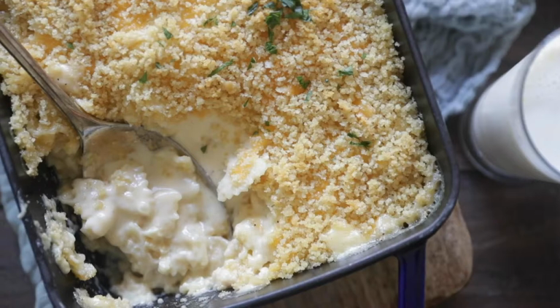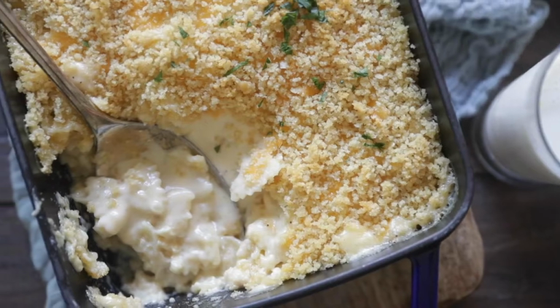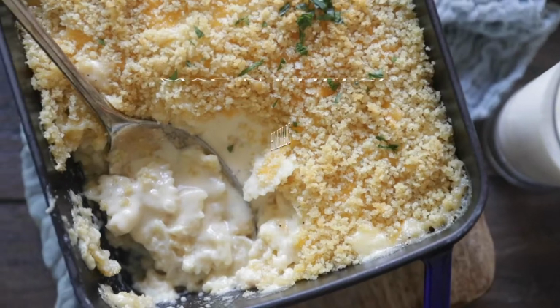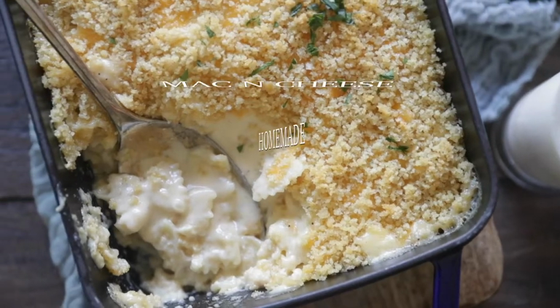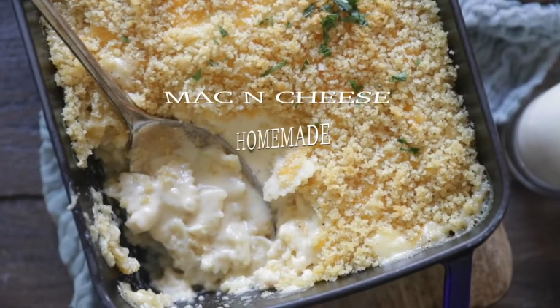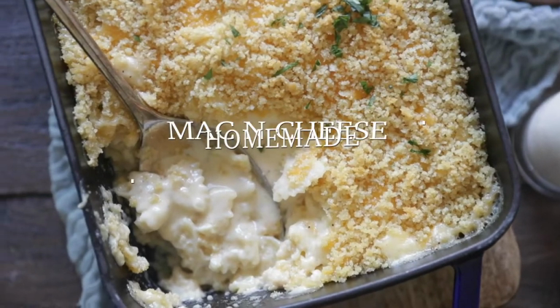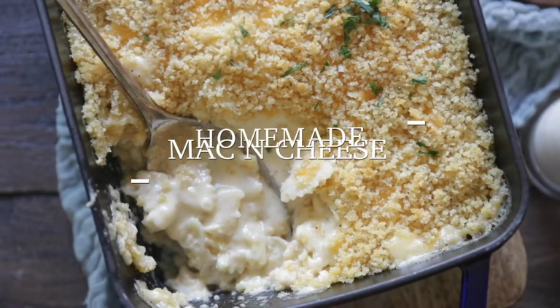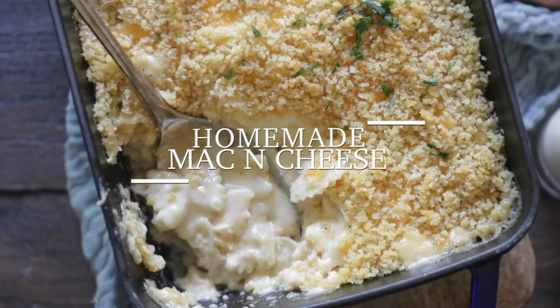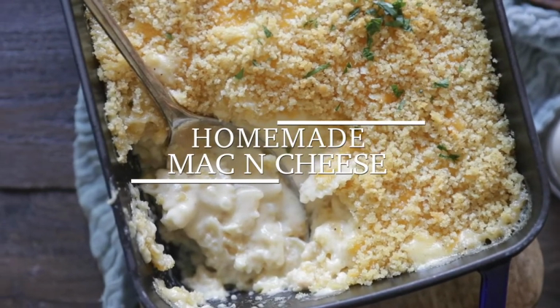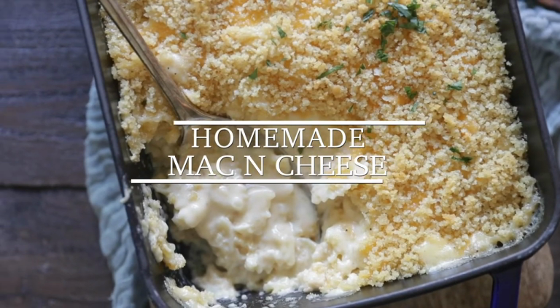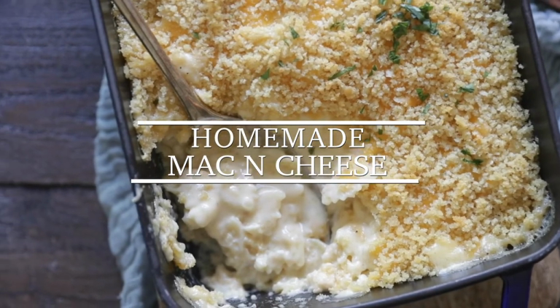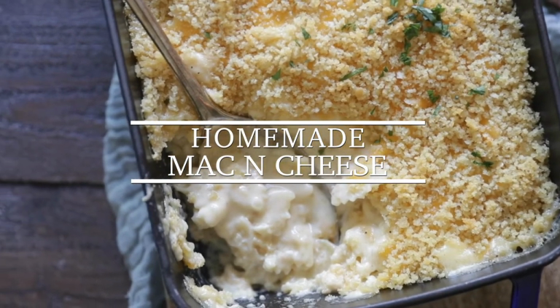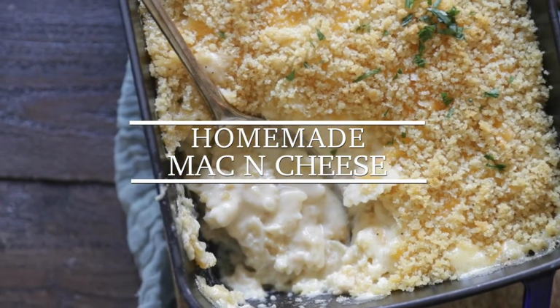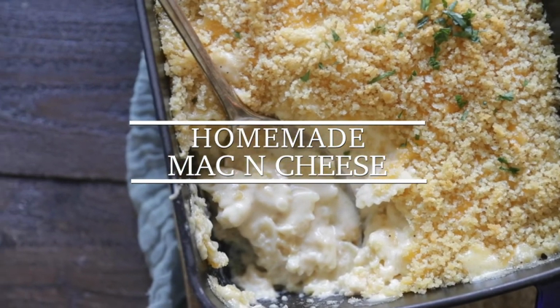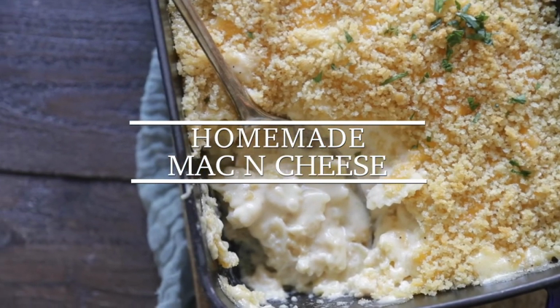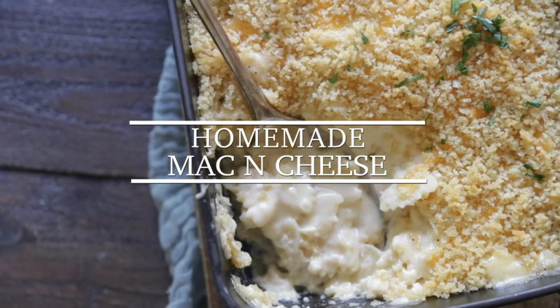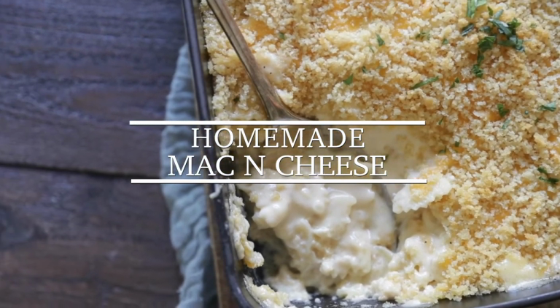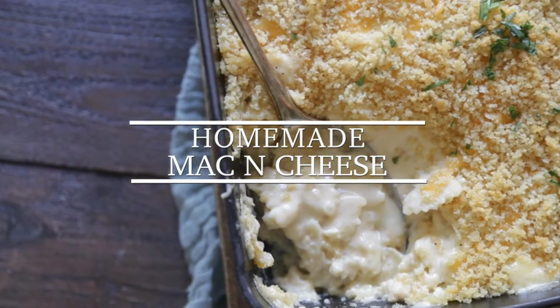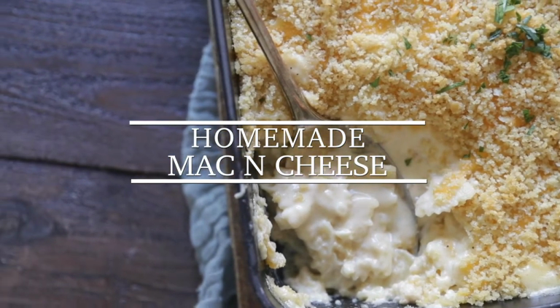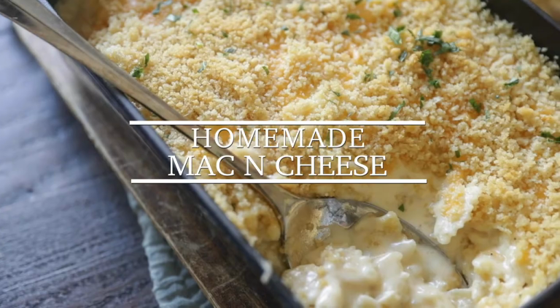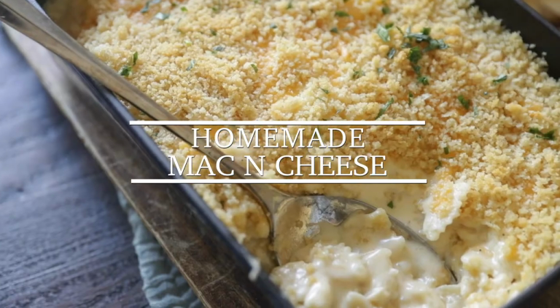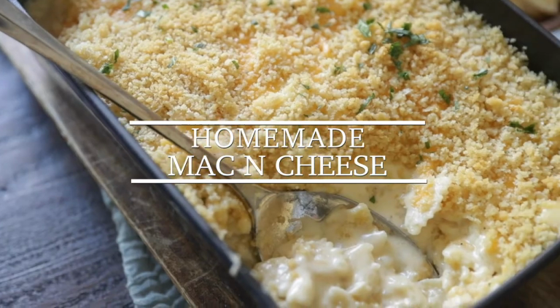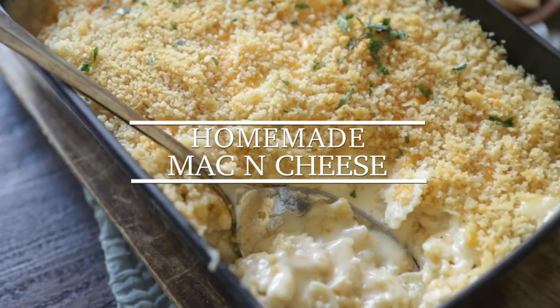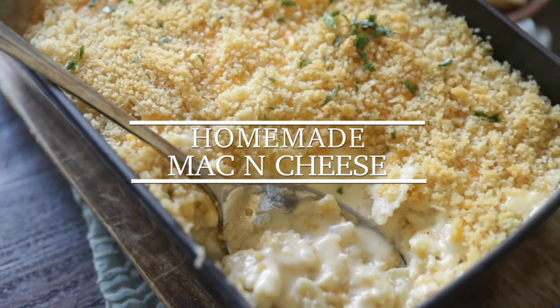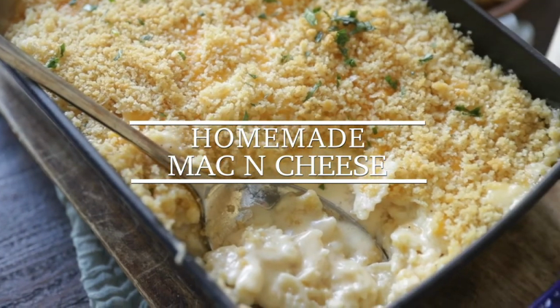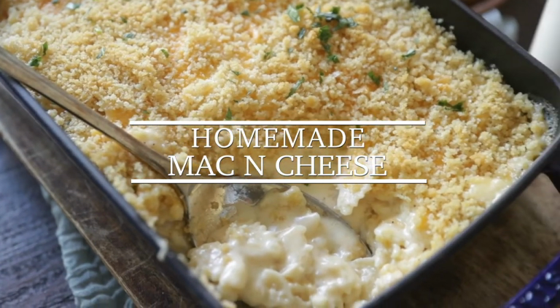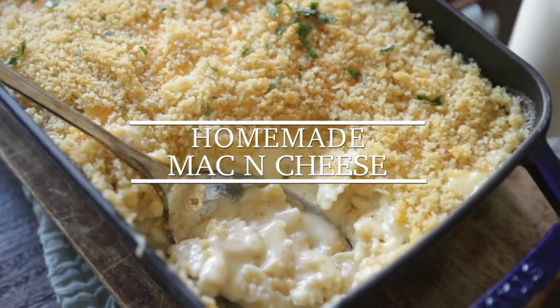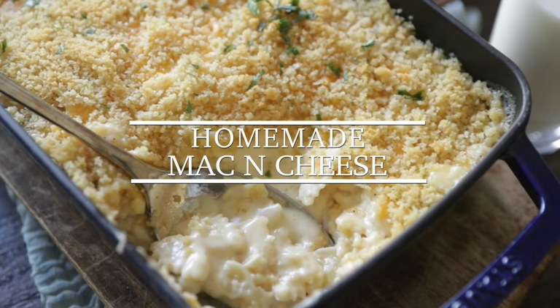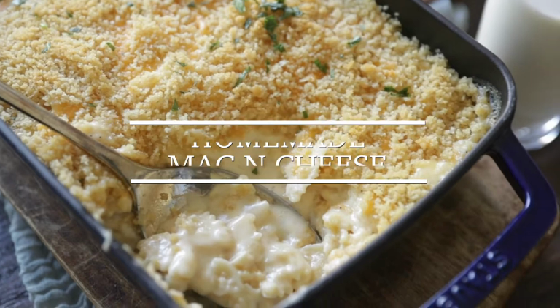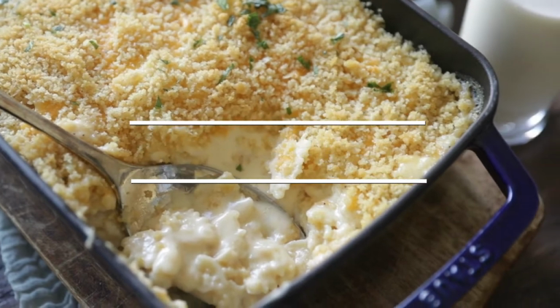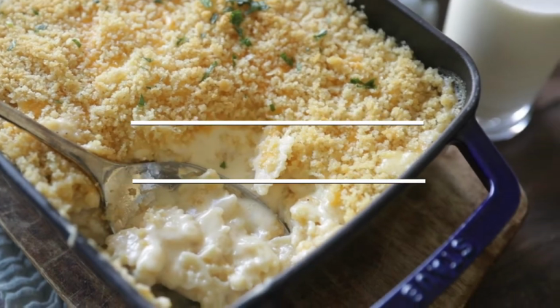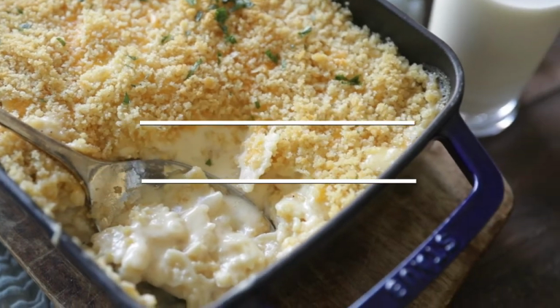Hey, Chef Billy Parisi here from Heinen's Grocery Stores, and I'm getting ready to show you how to make an amazing homemade macaroni and cheese.